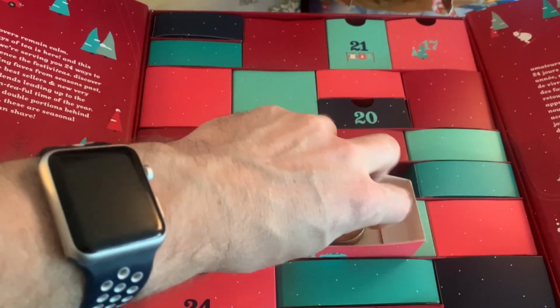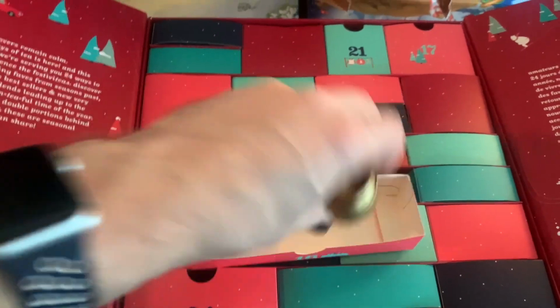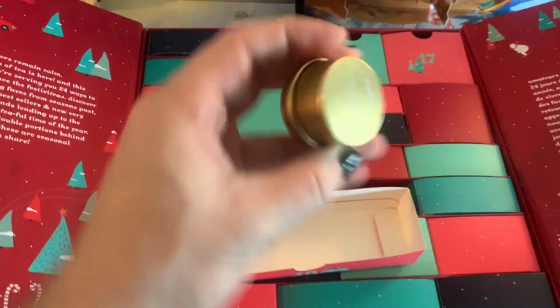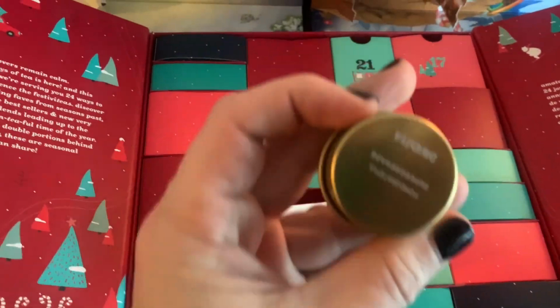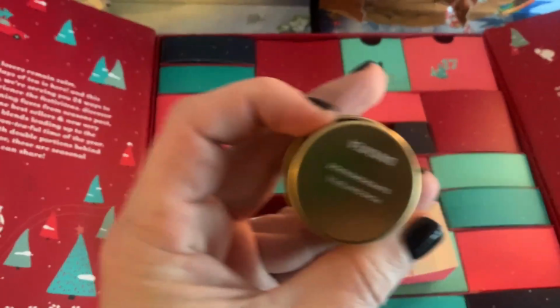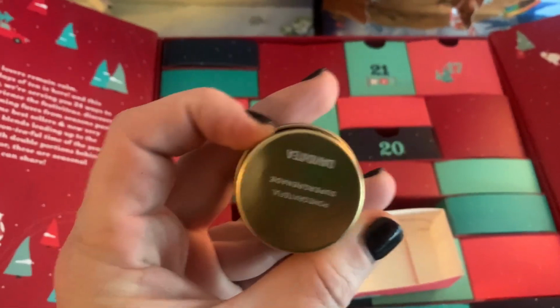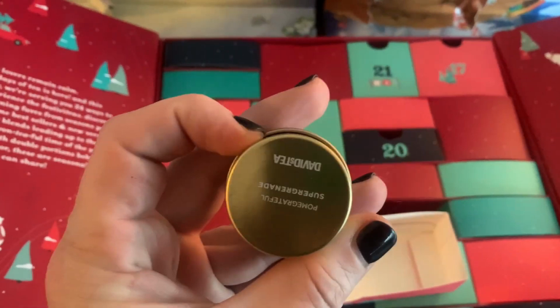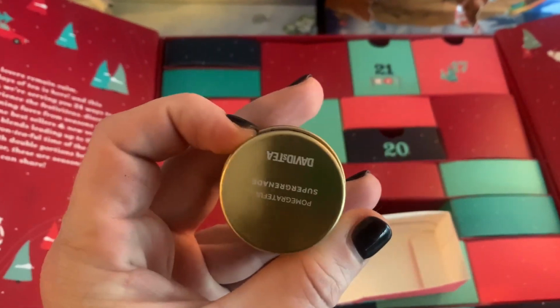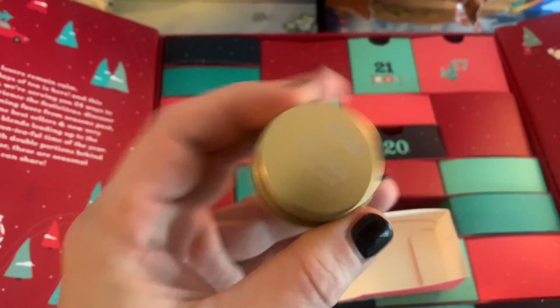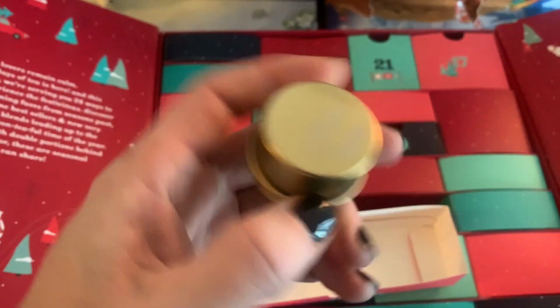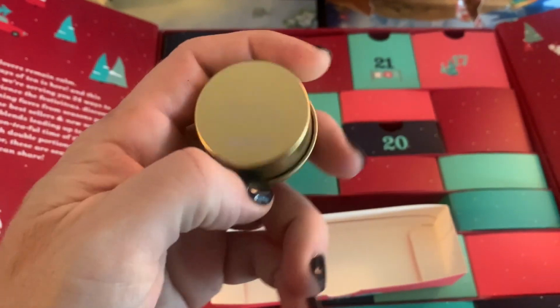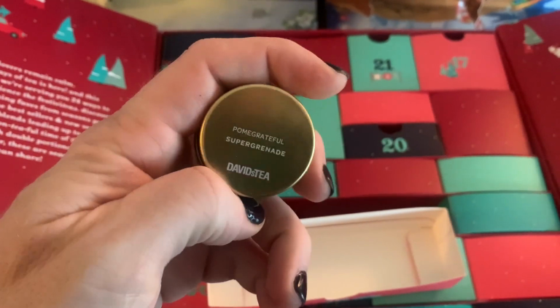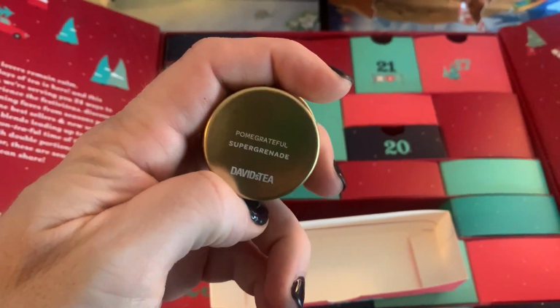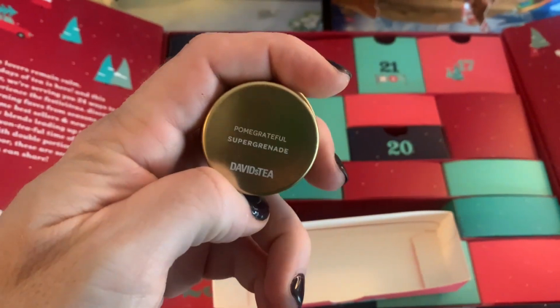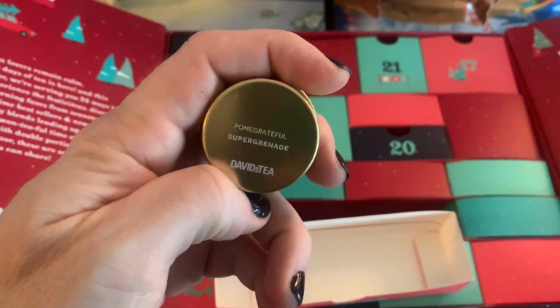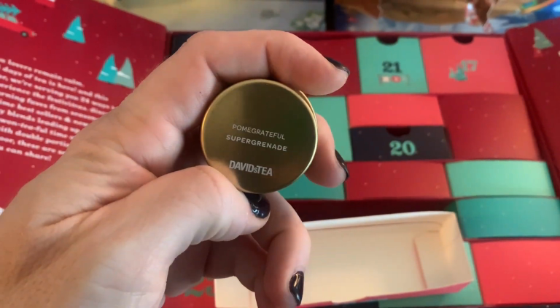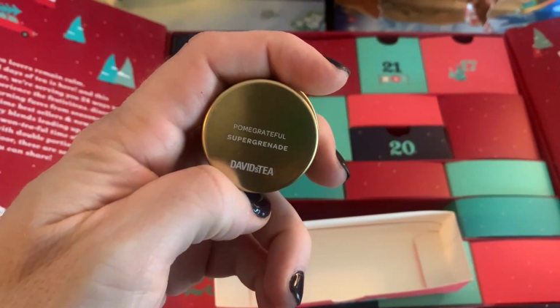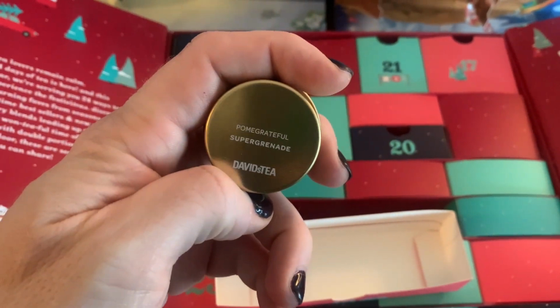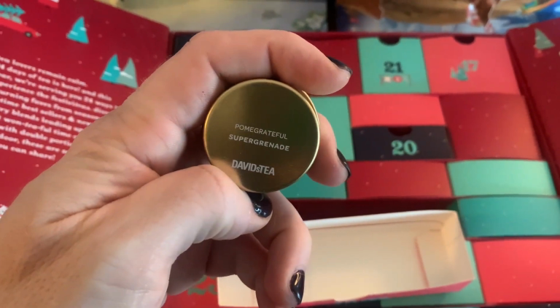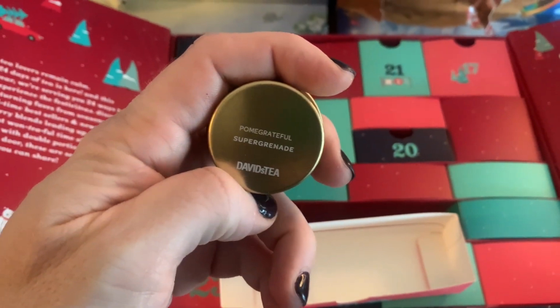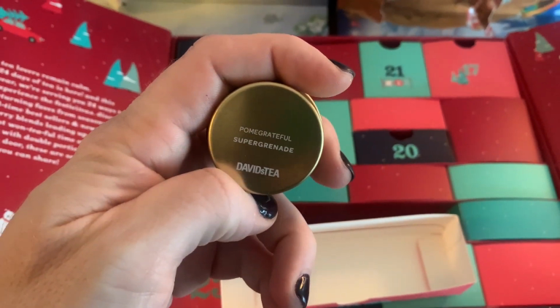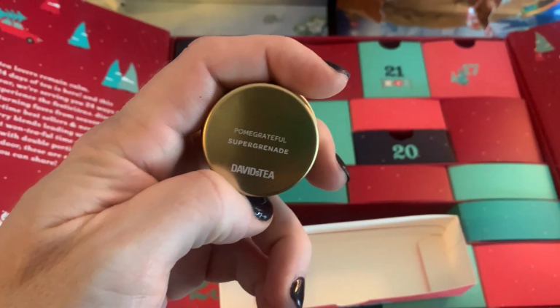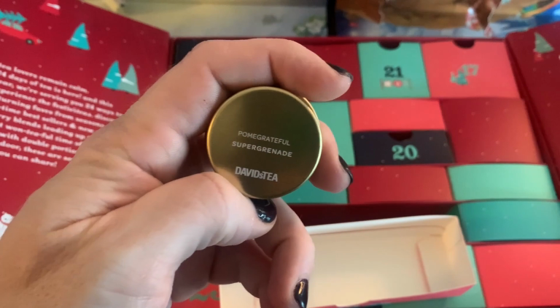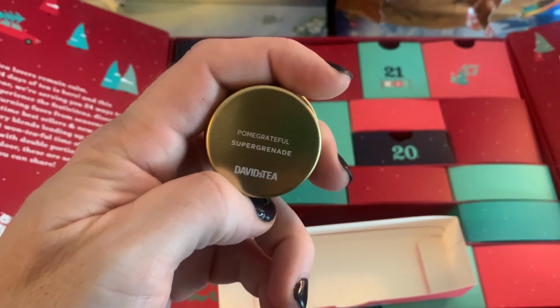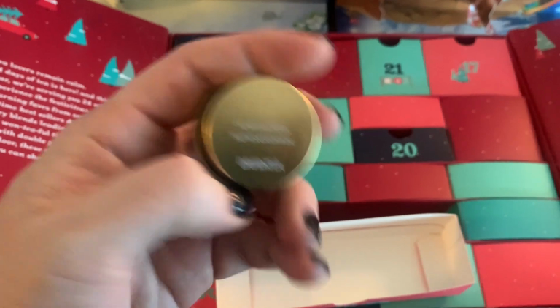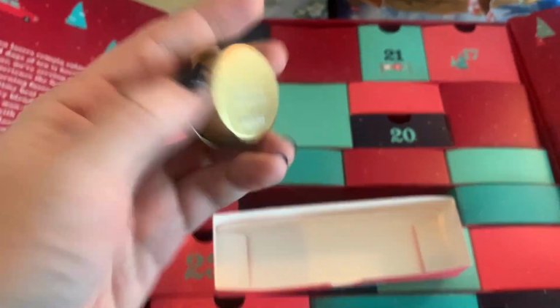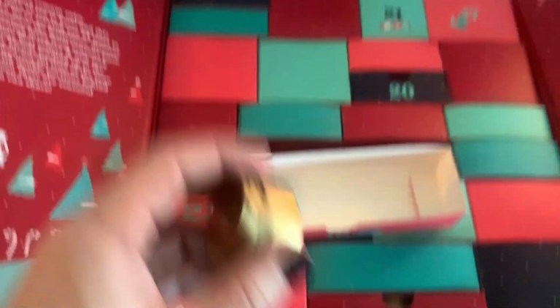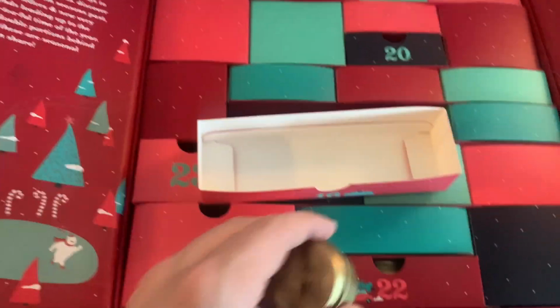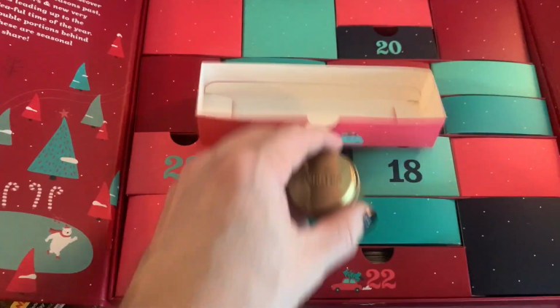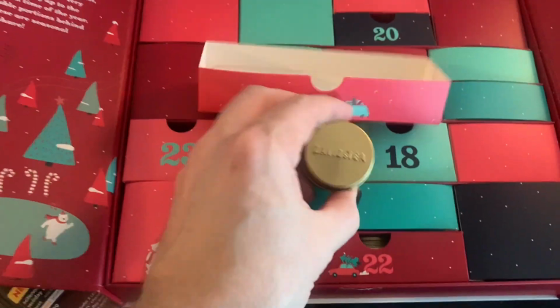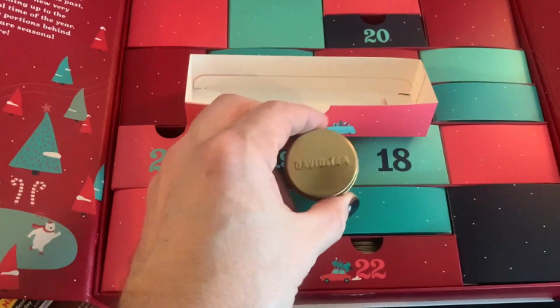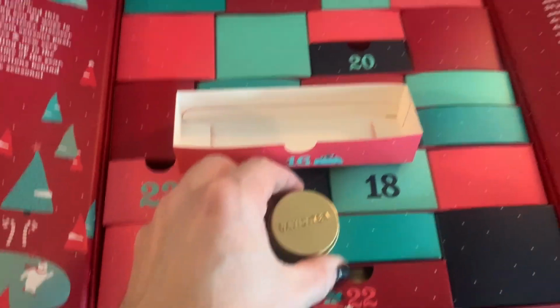We've got Pomegrateful. That should be a fun, pretty little tea.